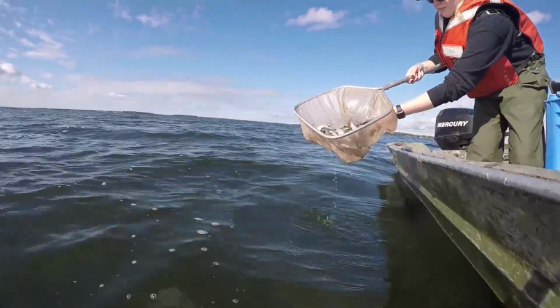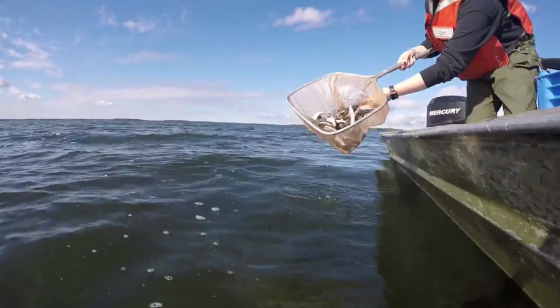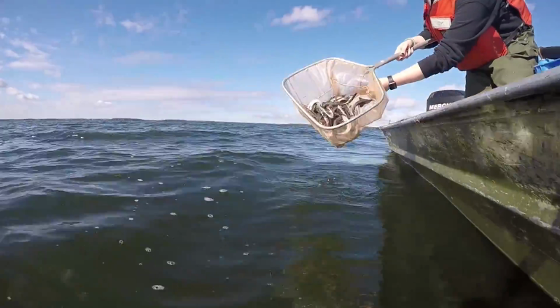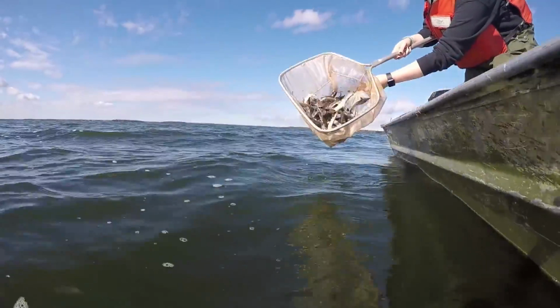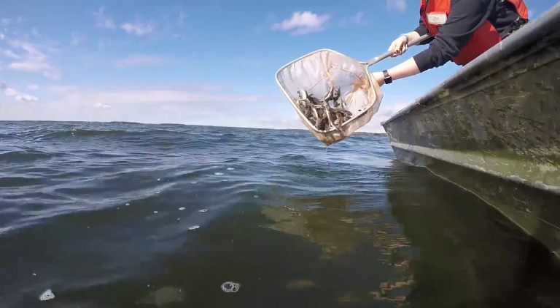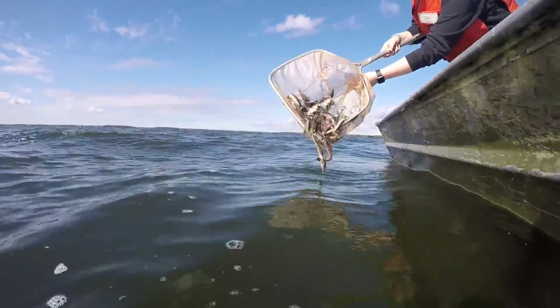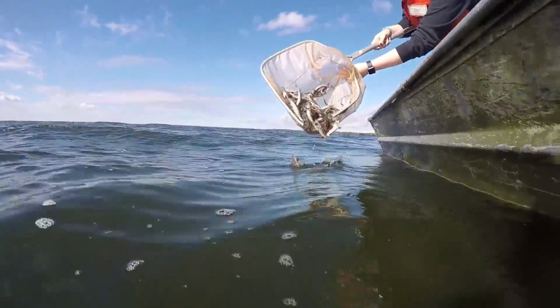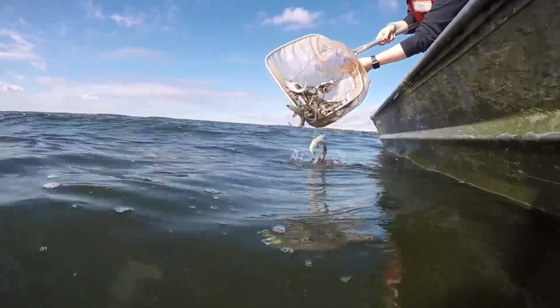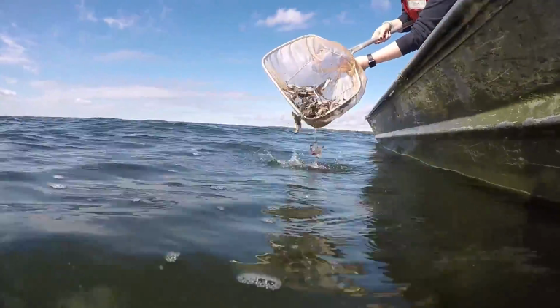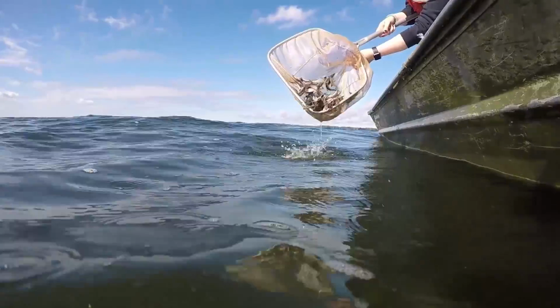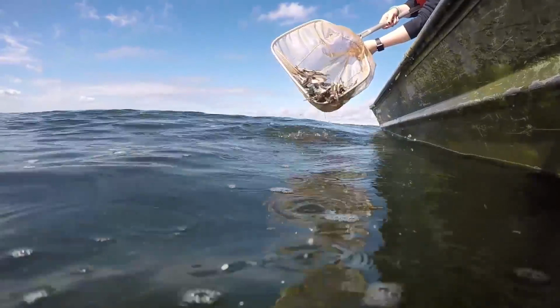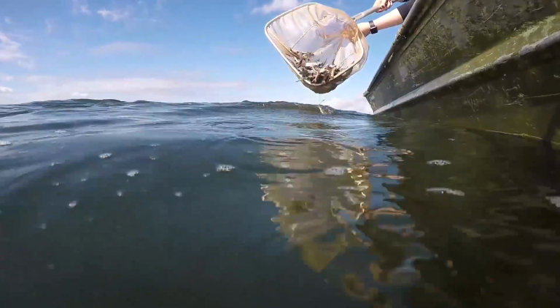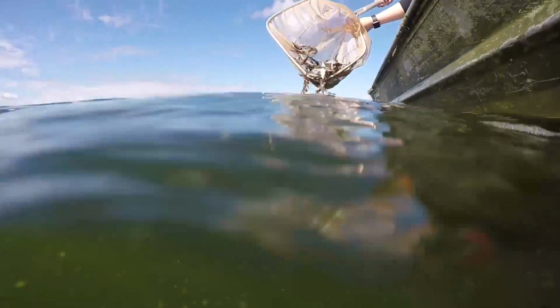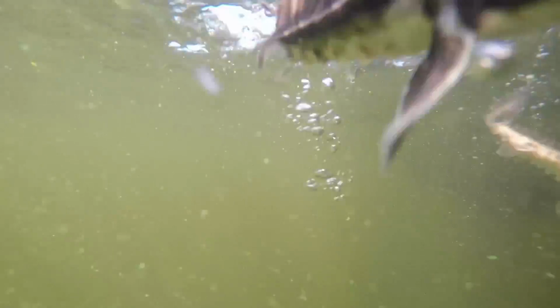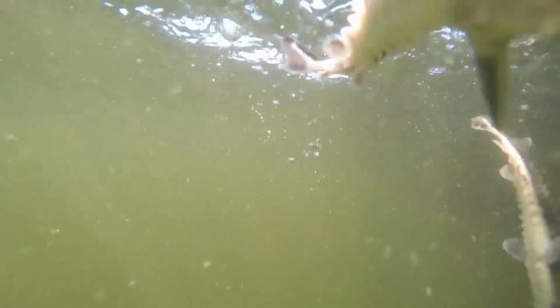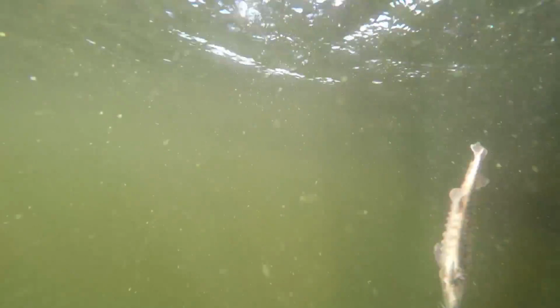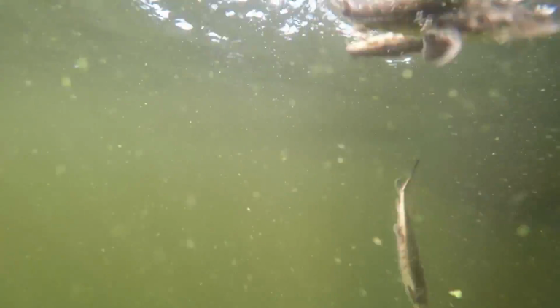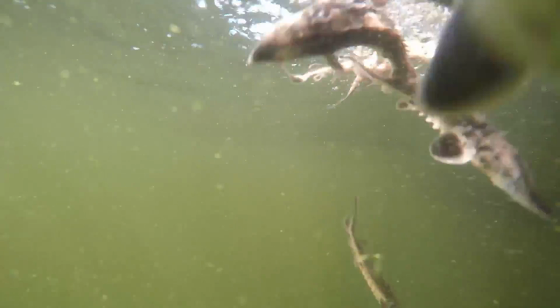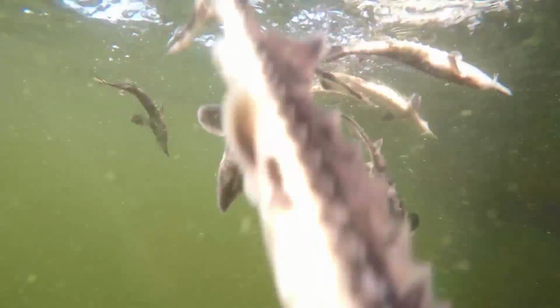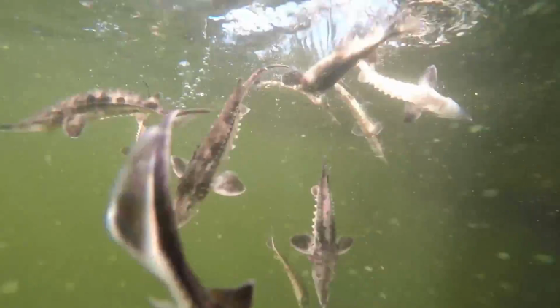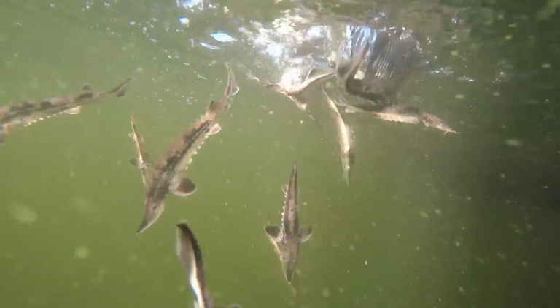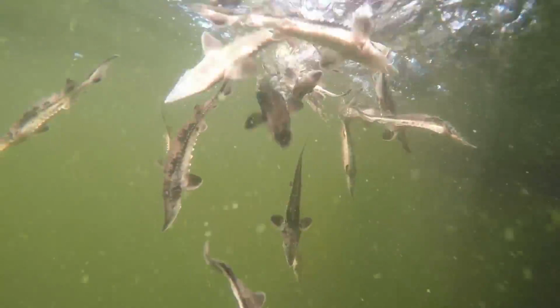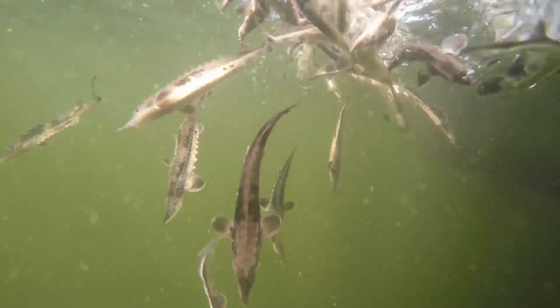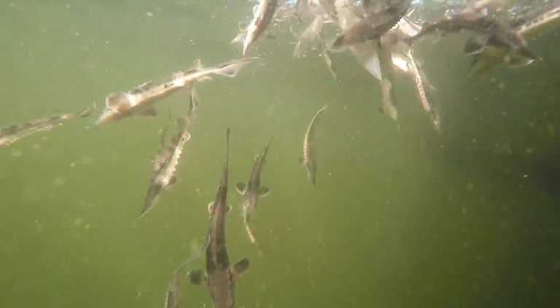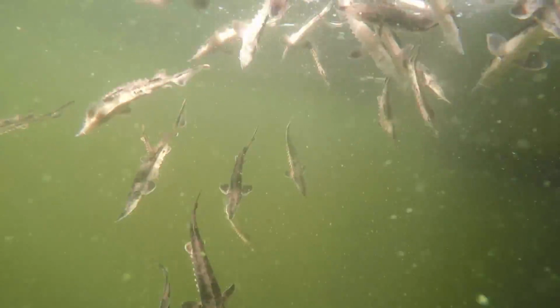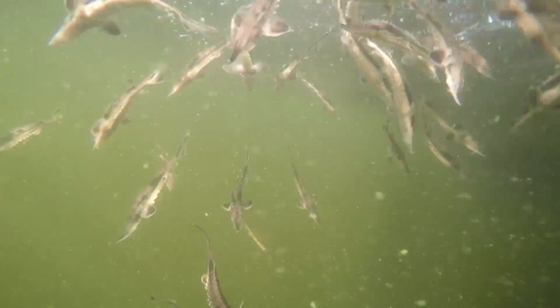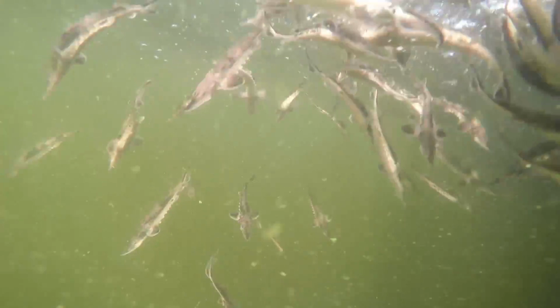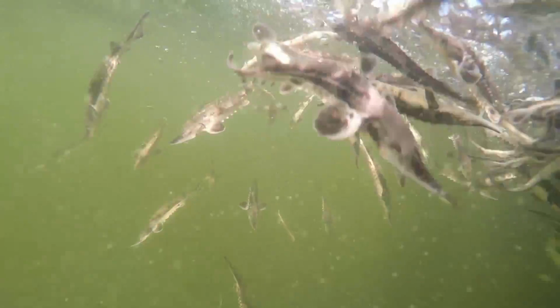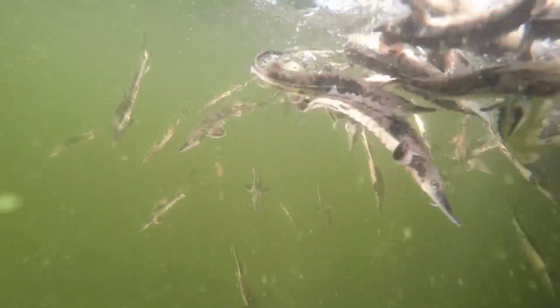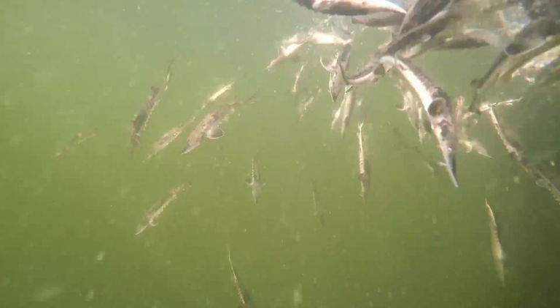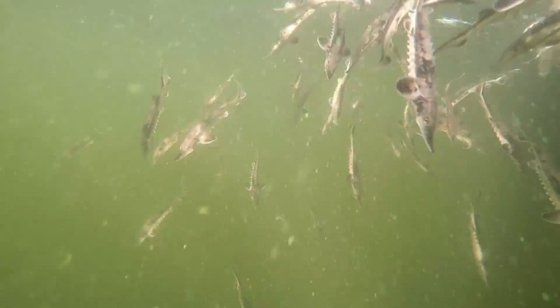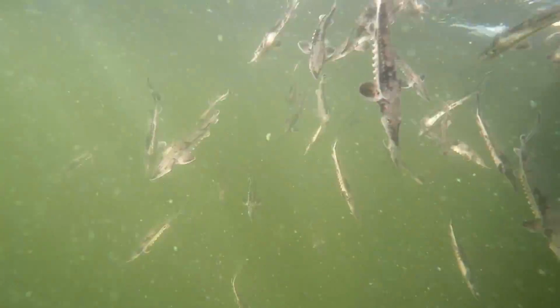These fish are now ready to go out into their new home. Hopefully we will be seeing a lot more of them over the years.